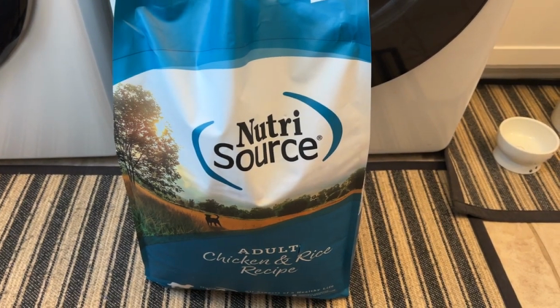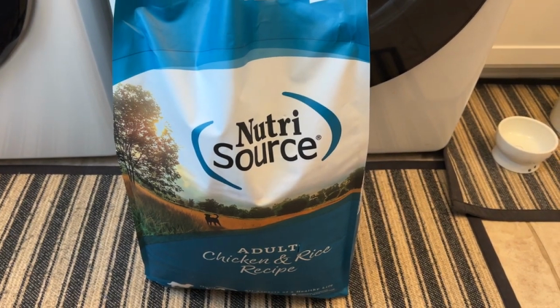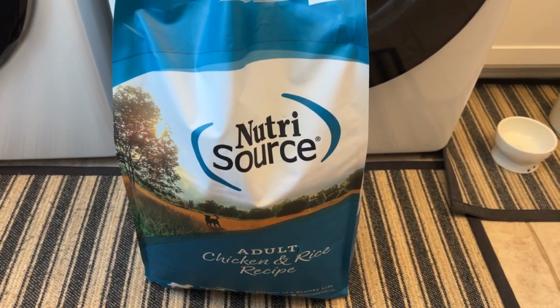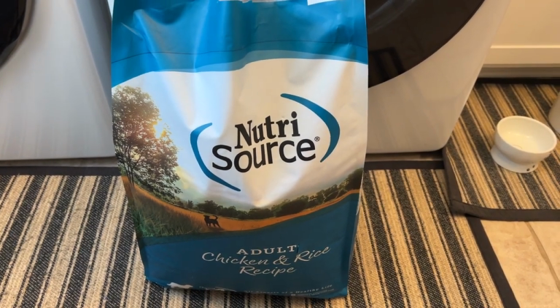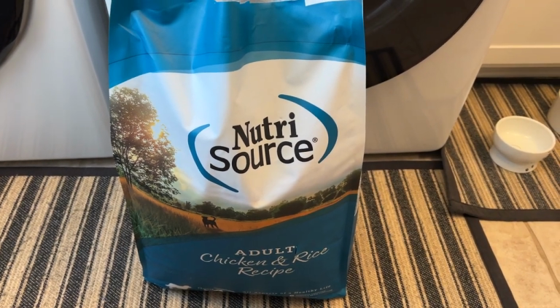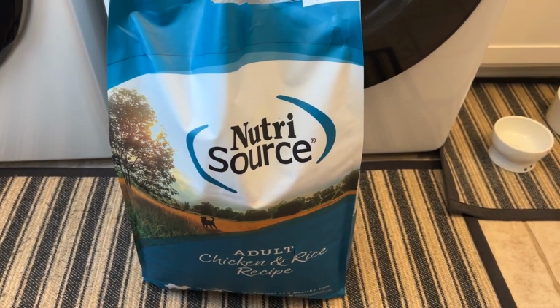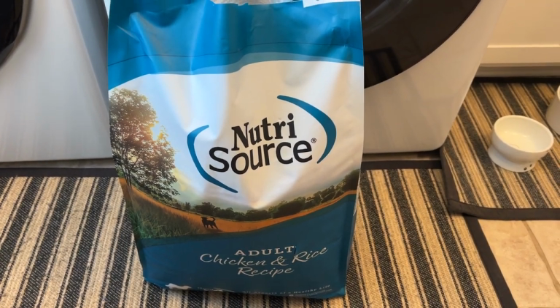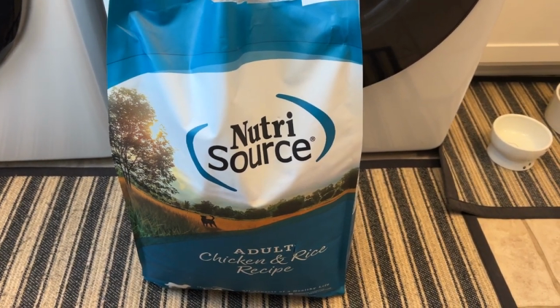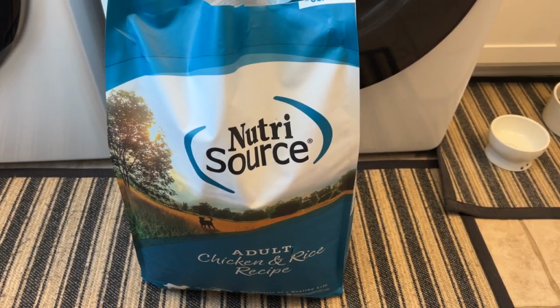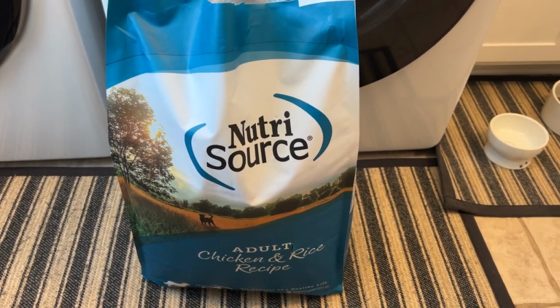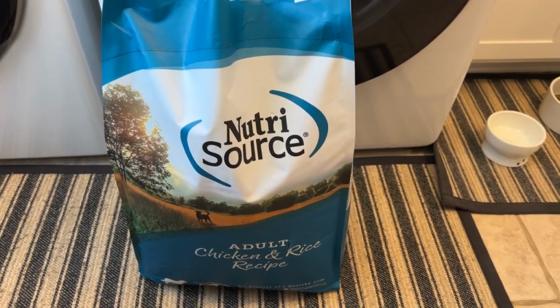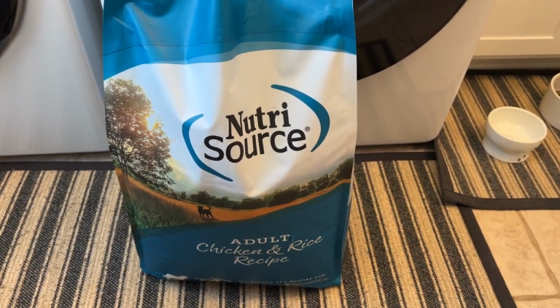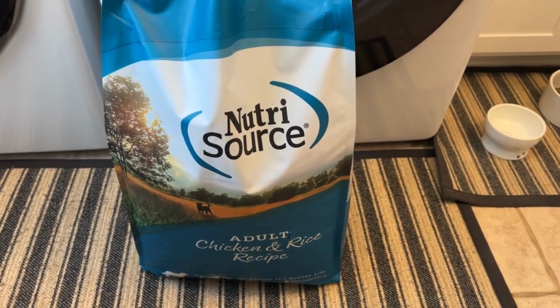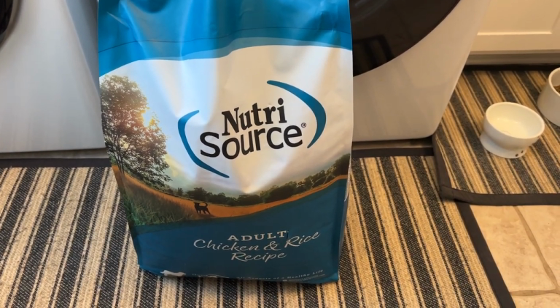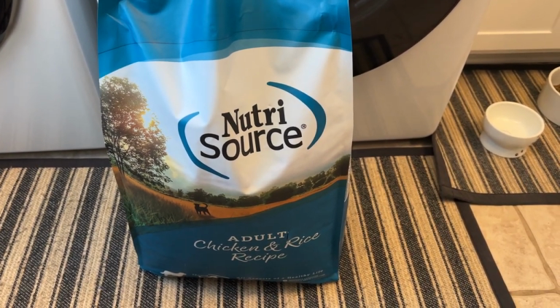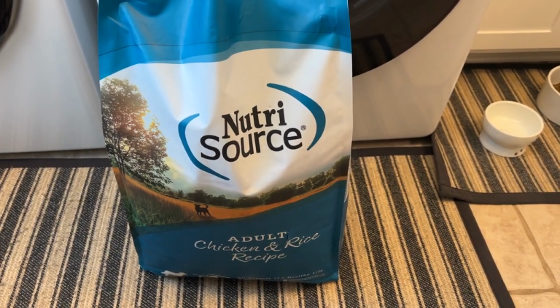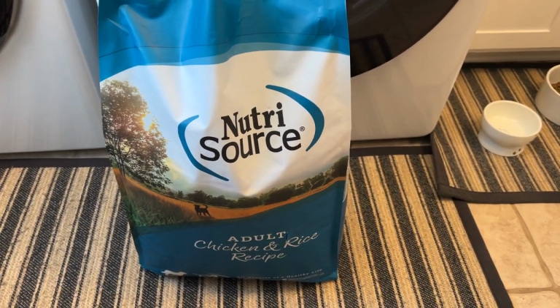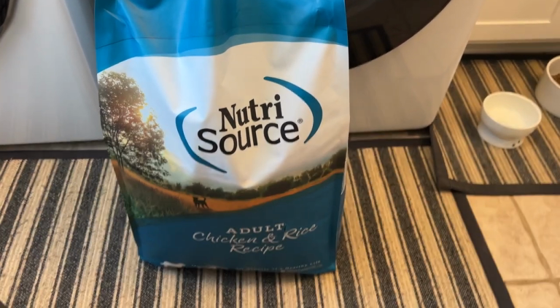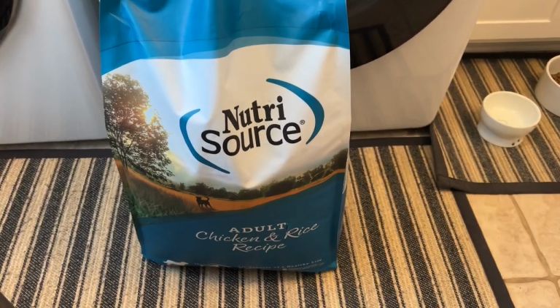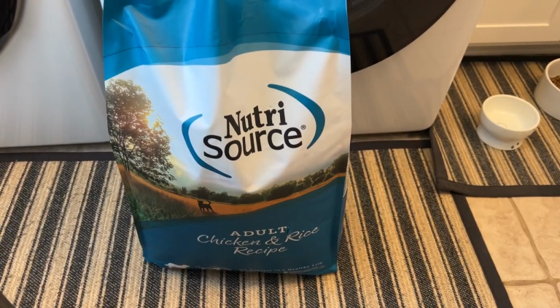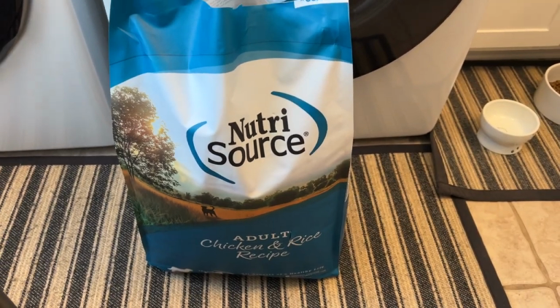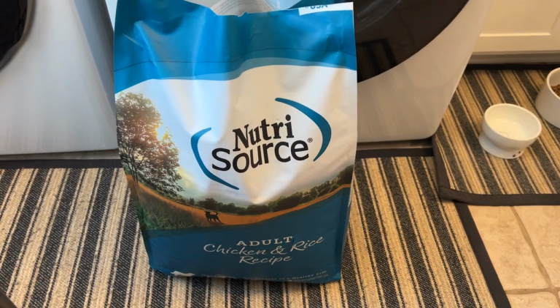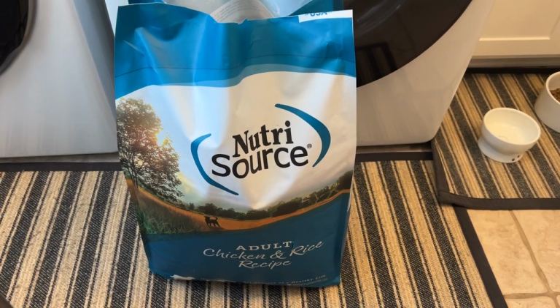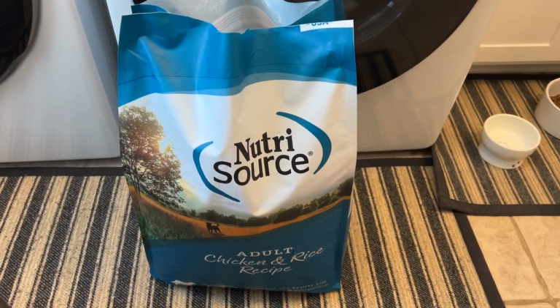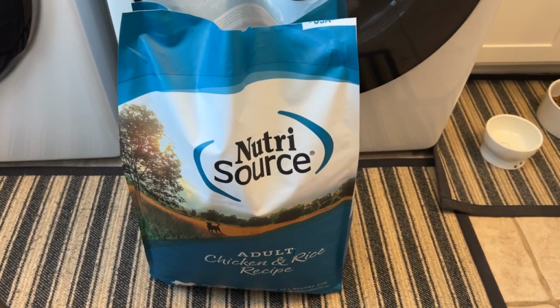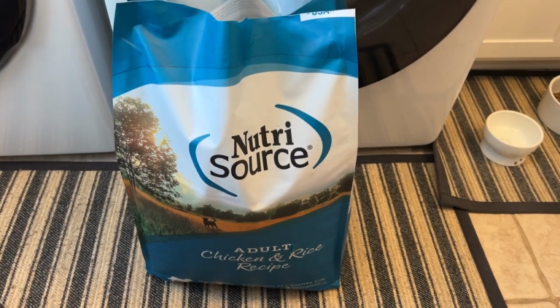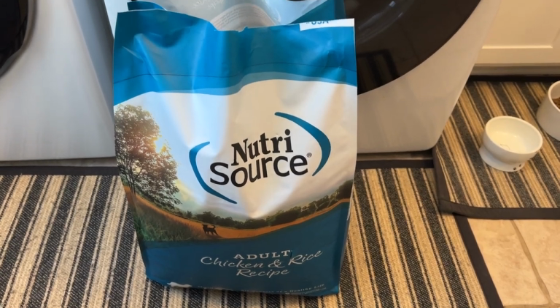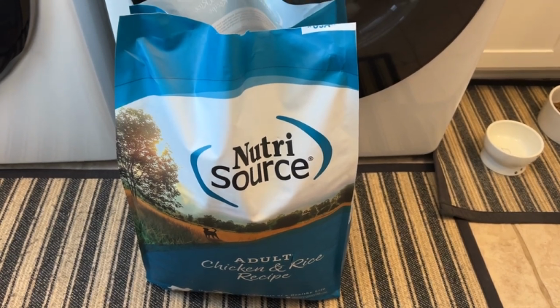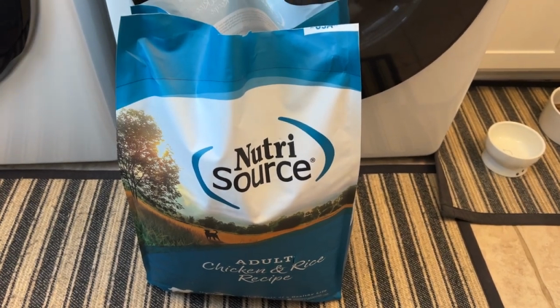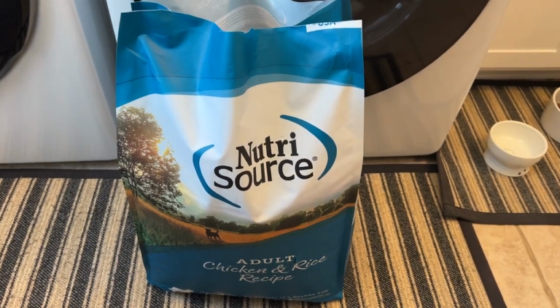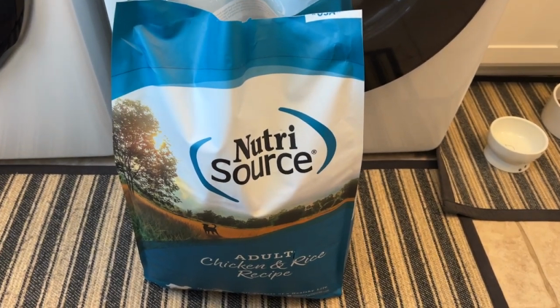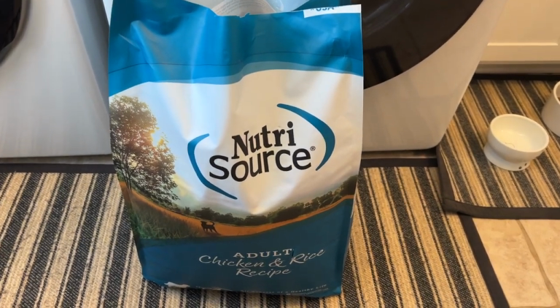Hey guys, I want to do a quick video review on this Nutrisaurus dog food. This is the adult chicken and rice recipe.